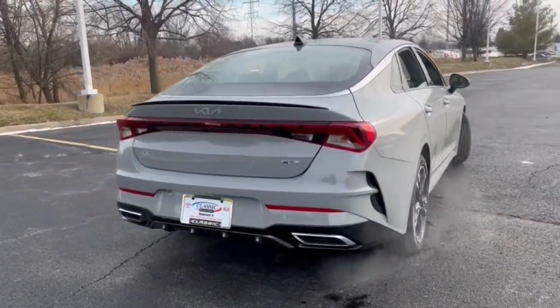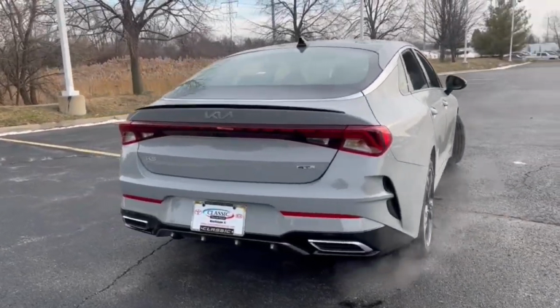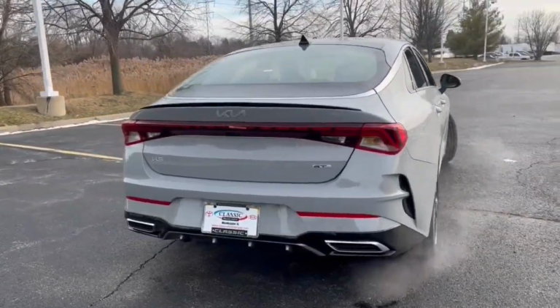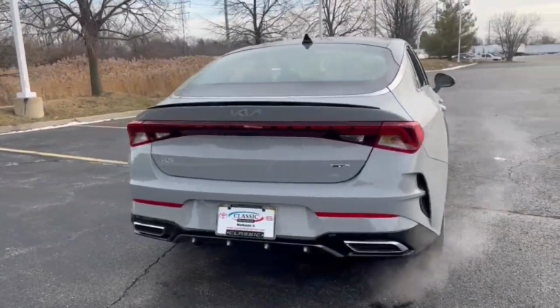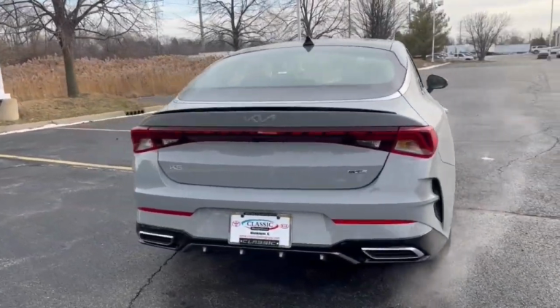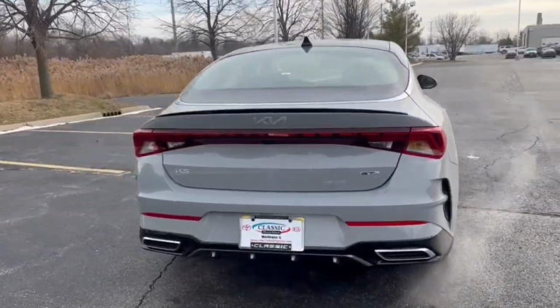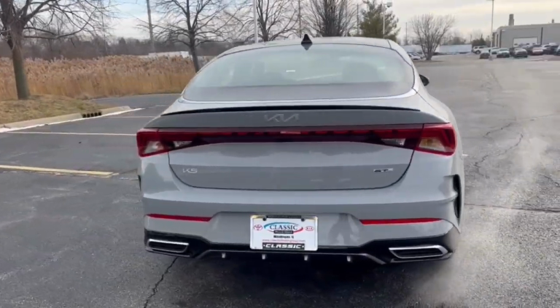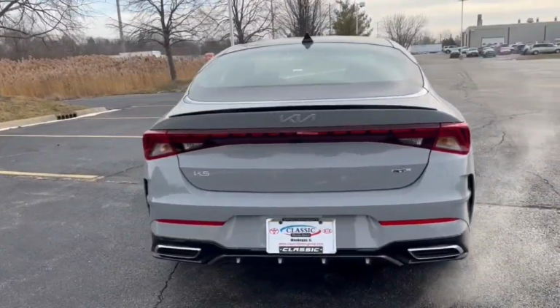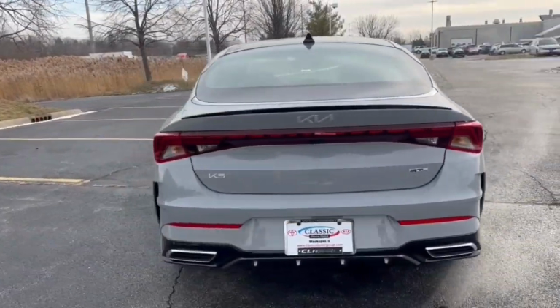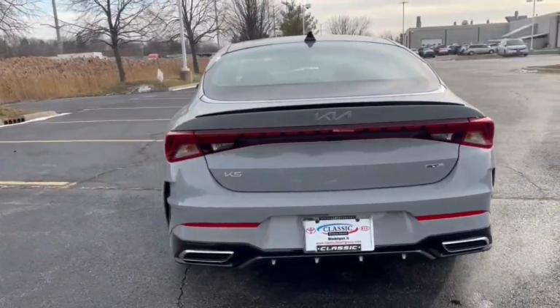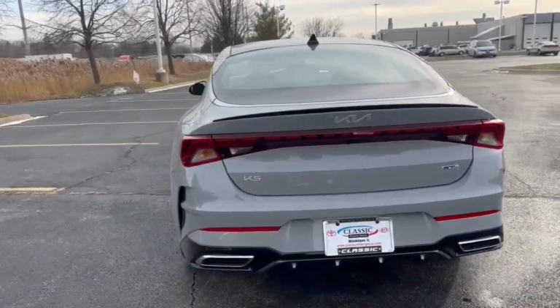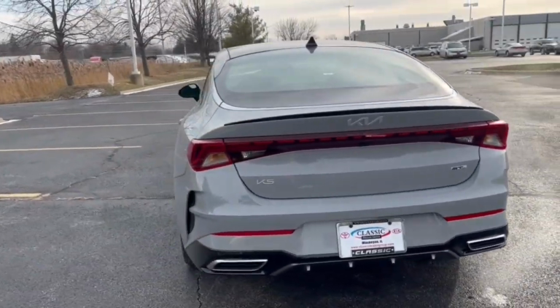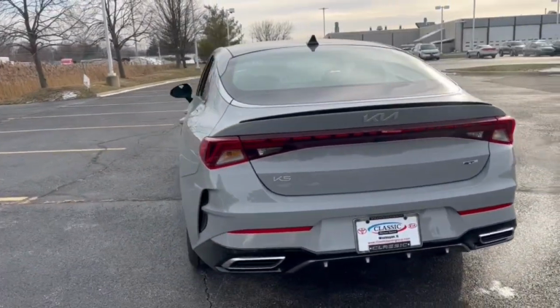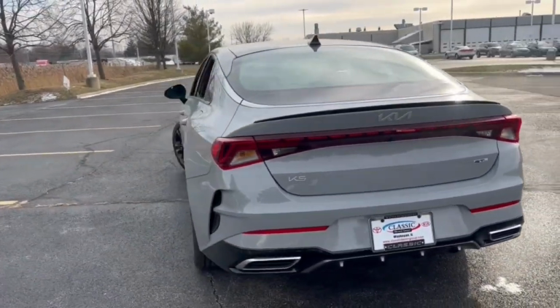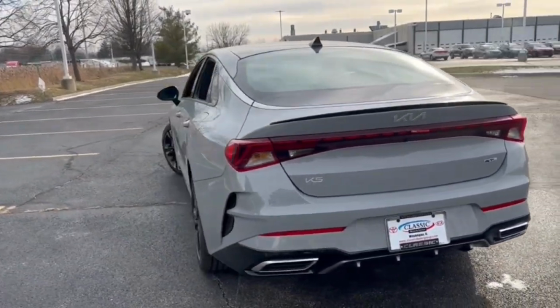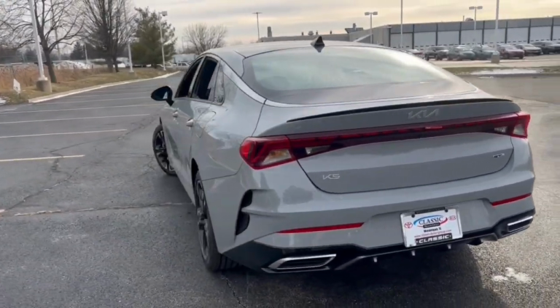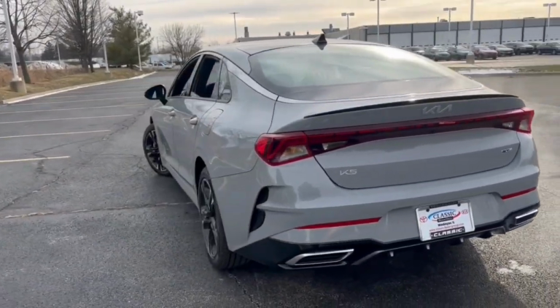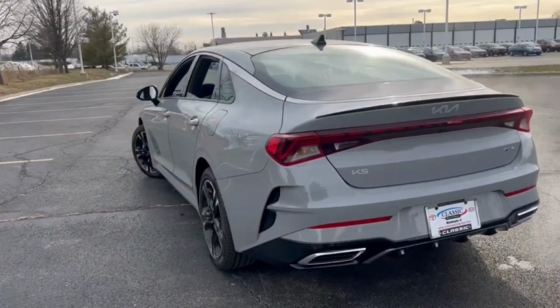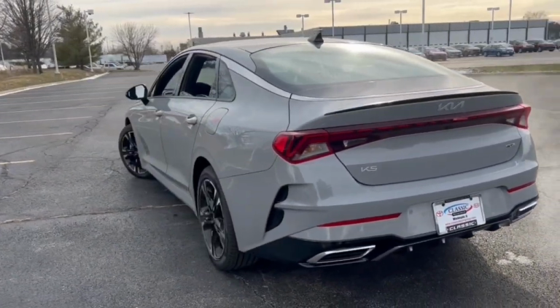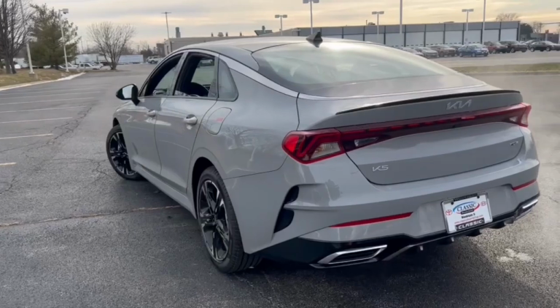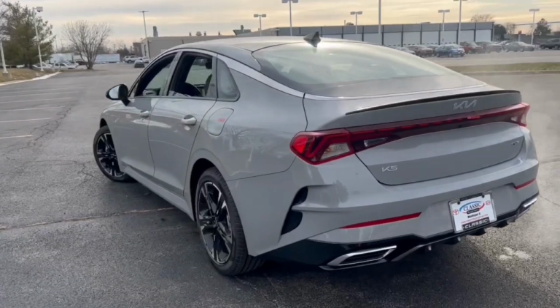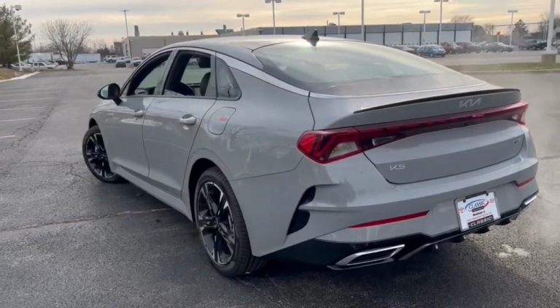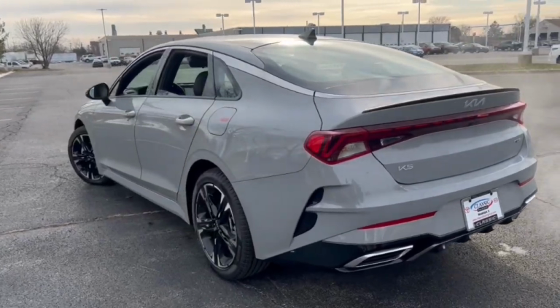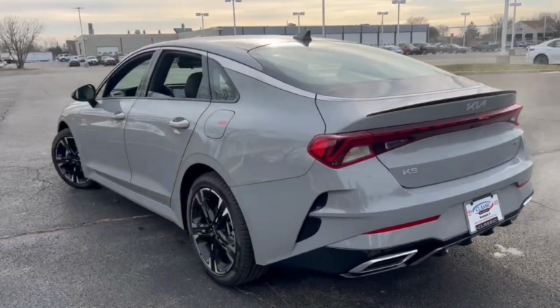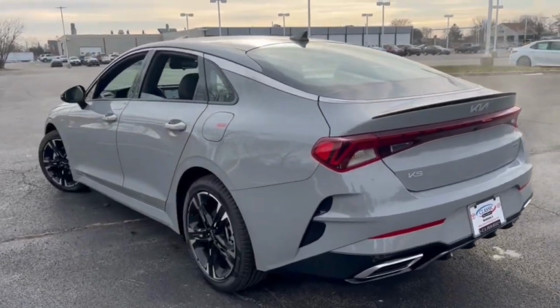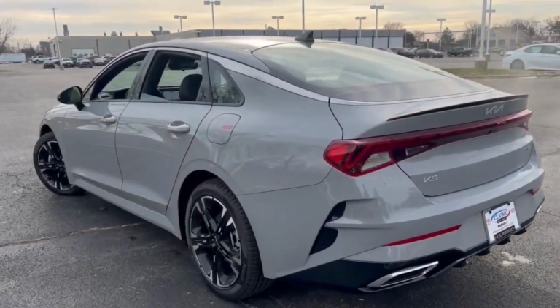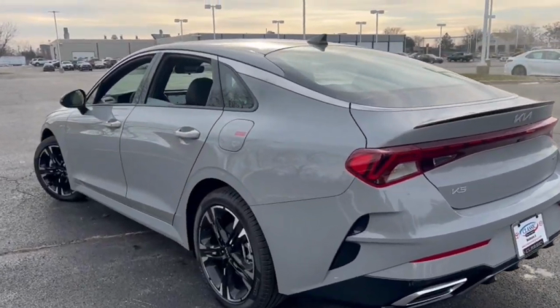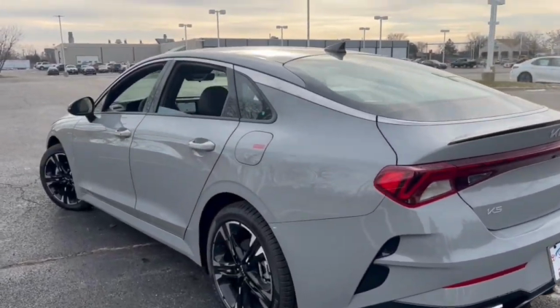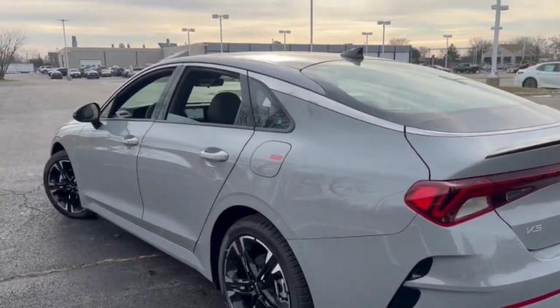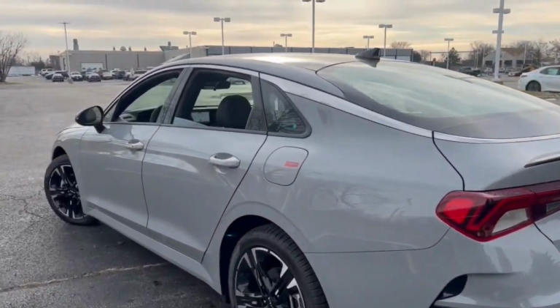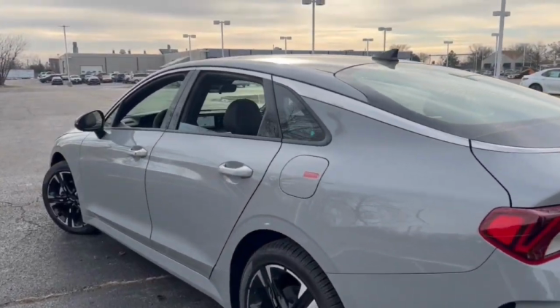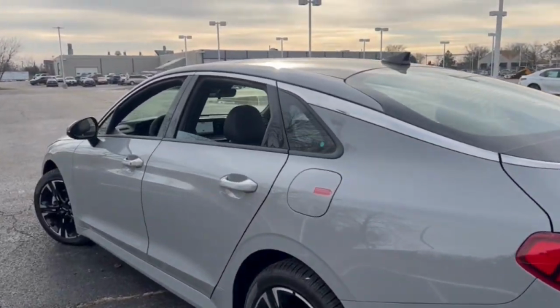Lane-keeping assist, remote engine start, keyless start, satellite radio, fog lamps.